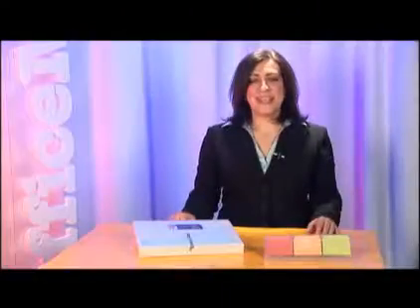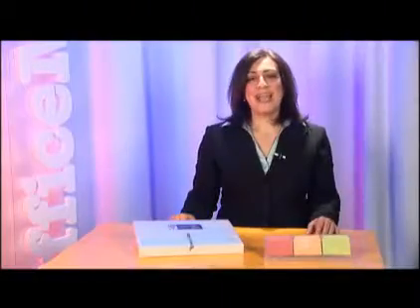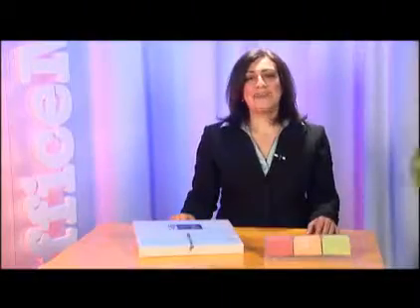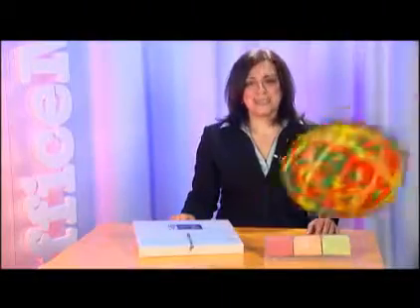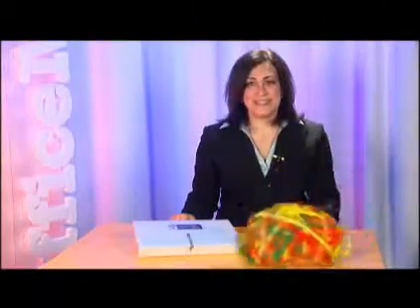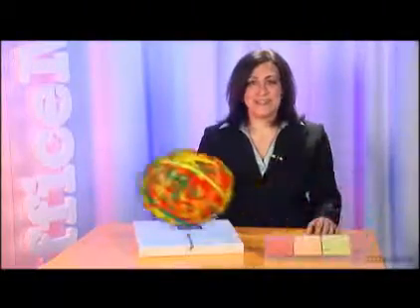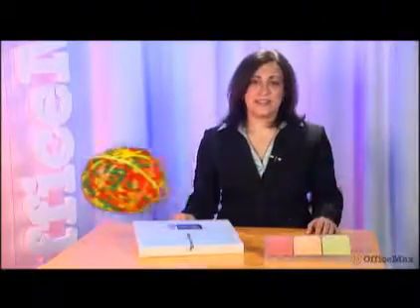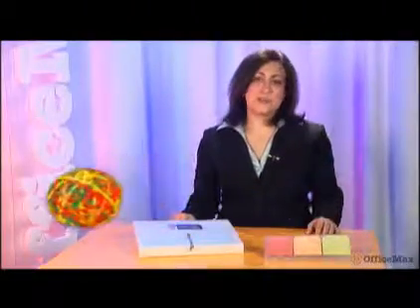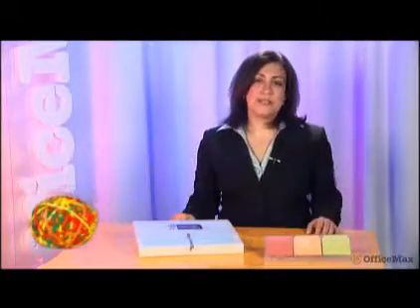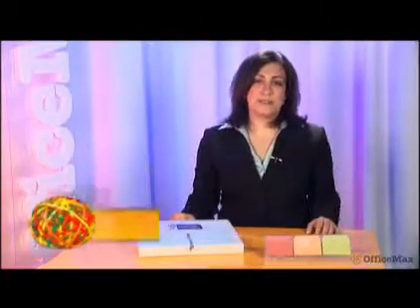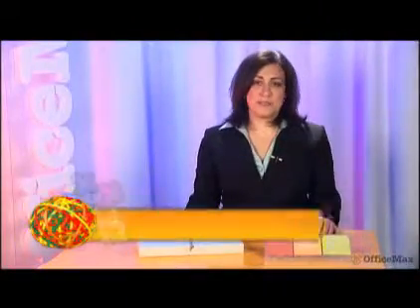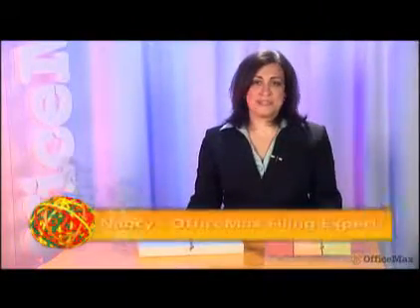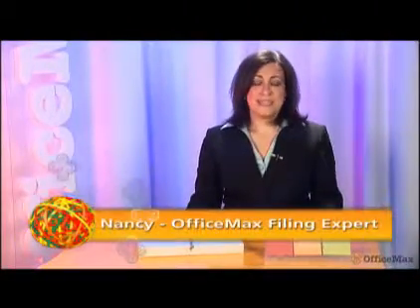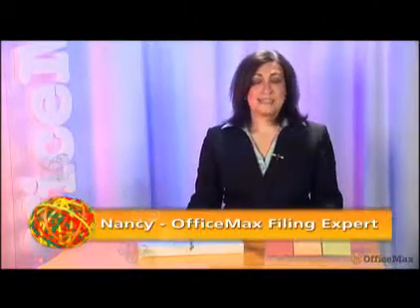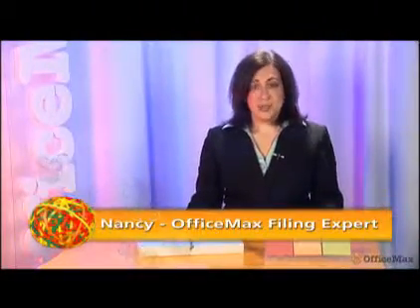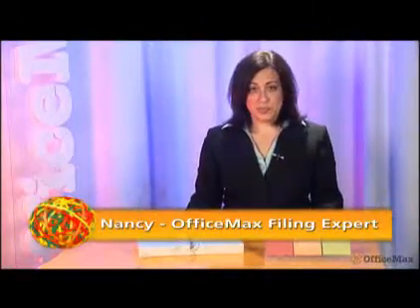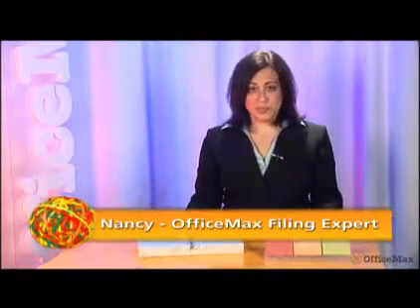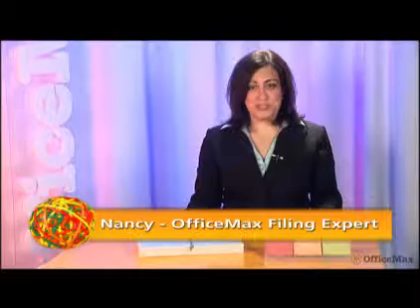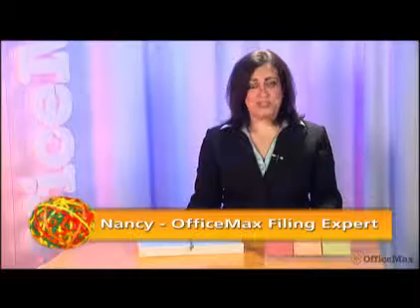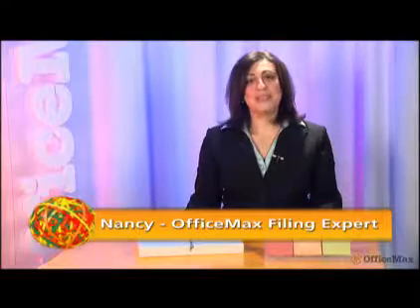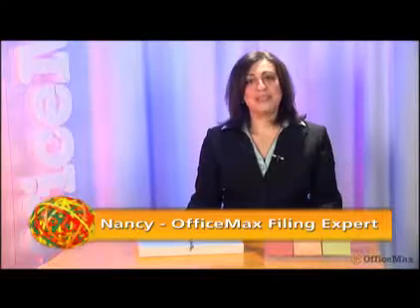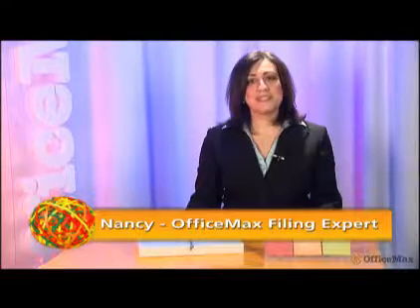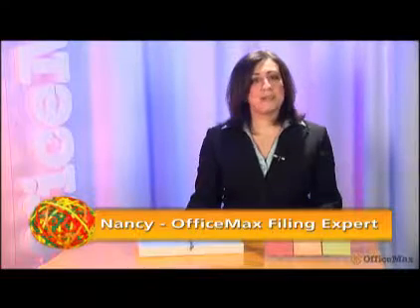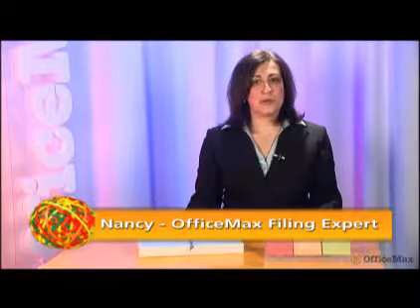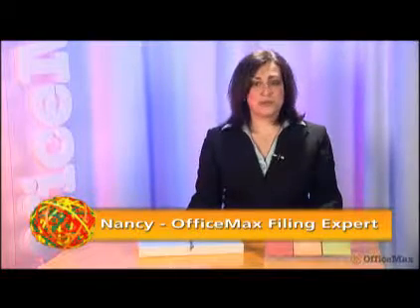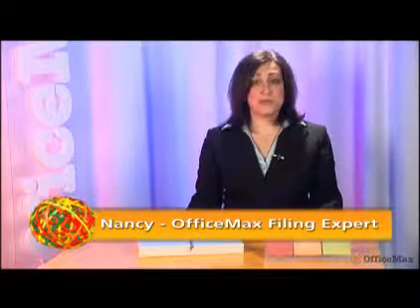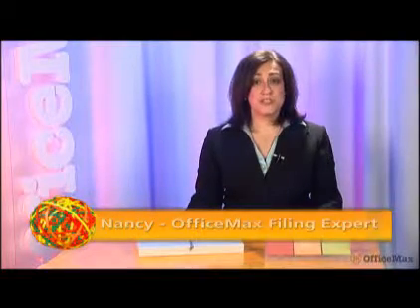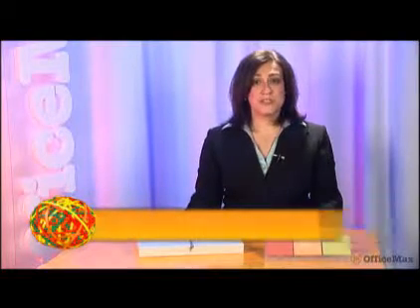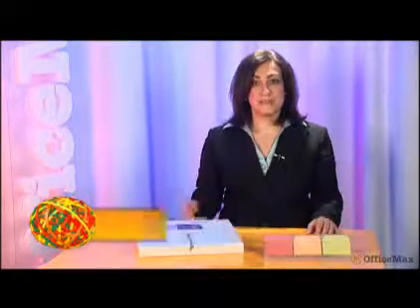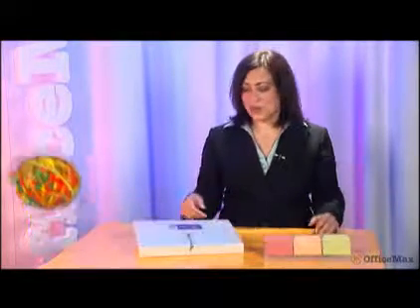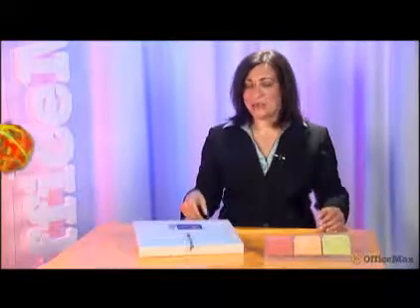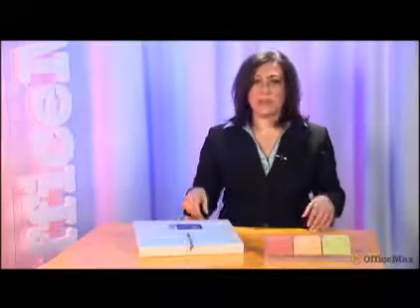Hi, I'm Nancy, the filing expert here at OfficeMax. Today I'll be talking to you about the In-Place System by Peter Walsh, specifically our document wallet.